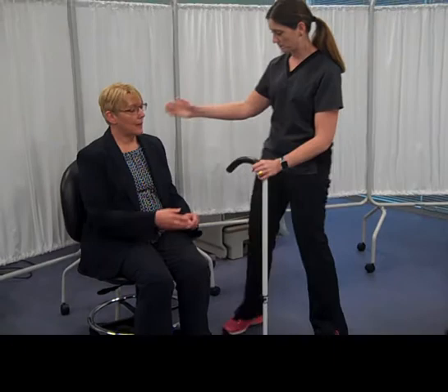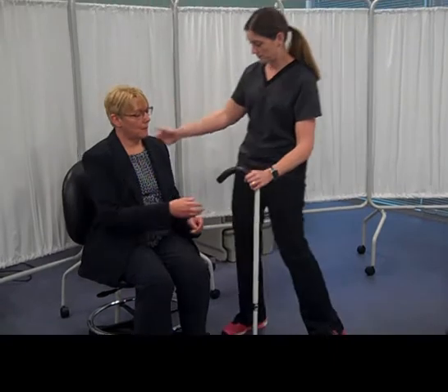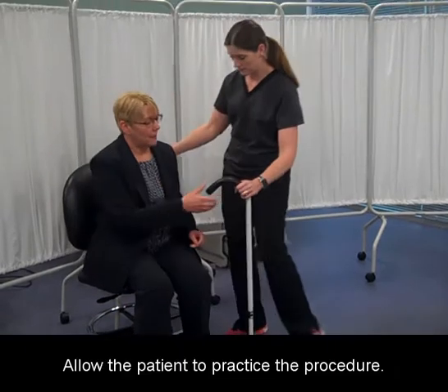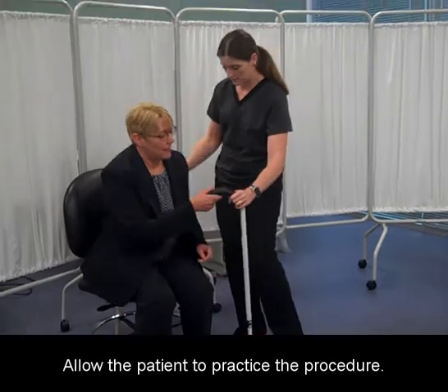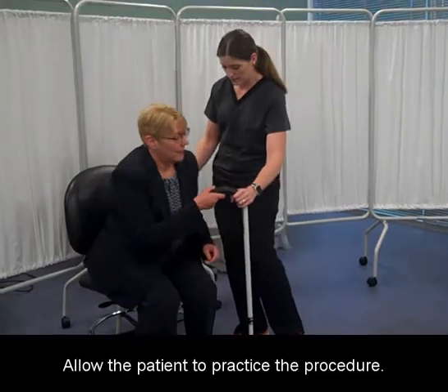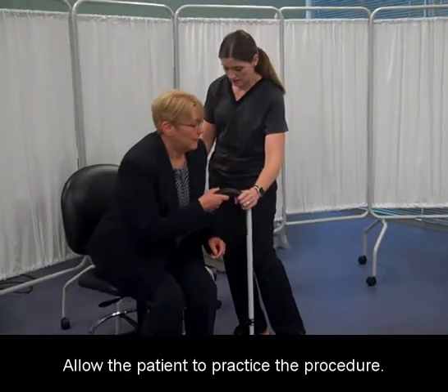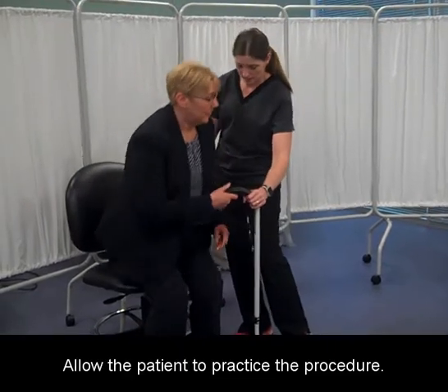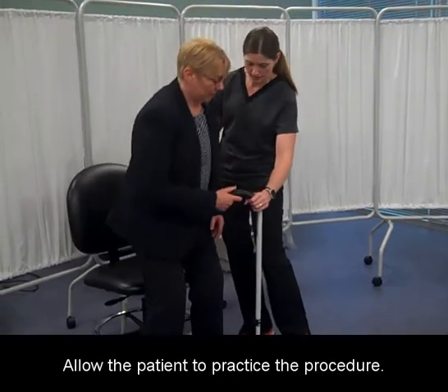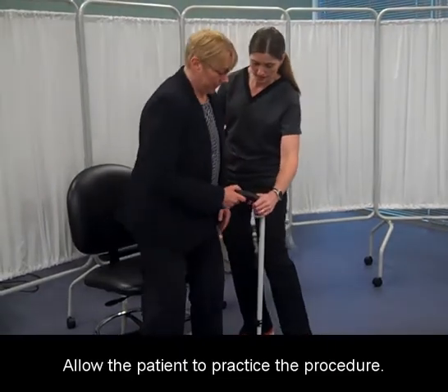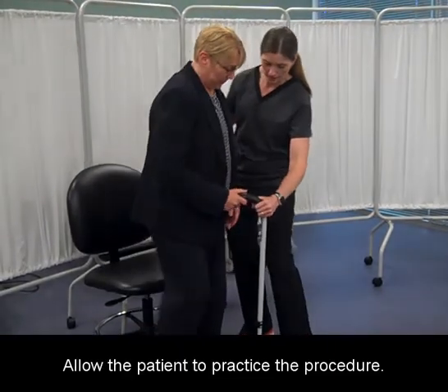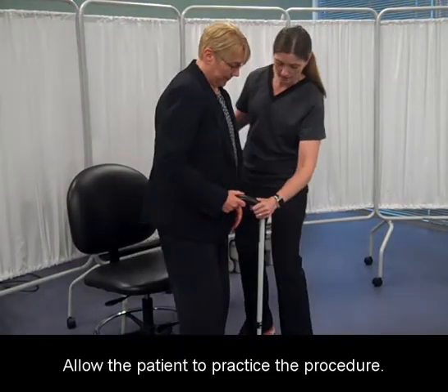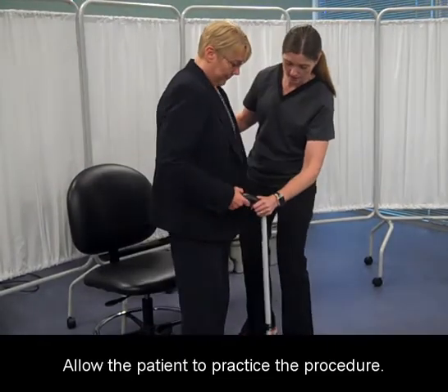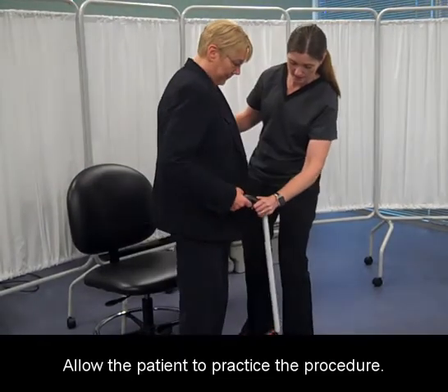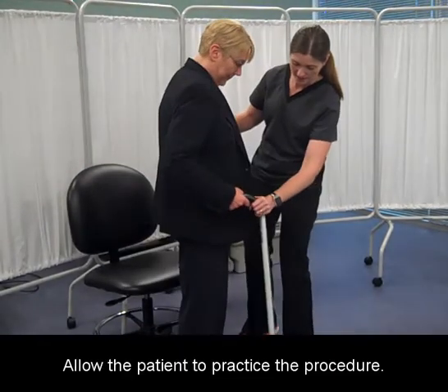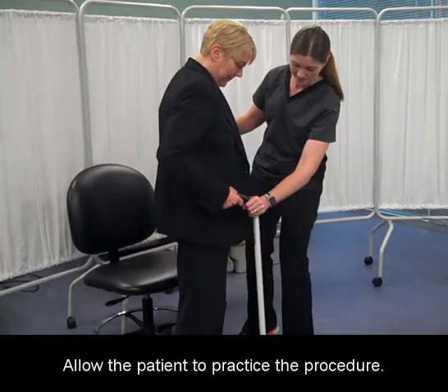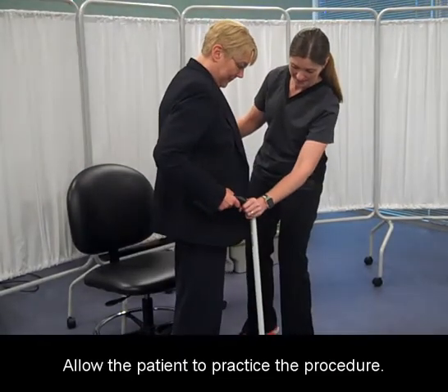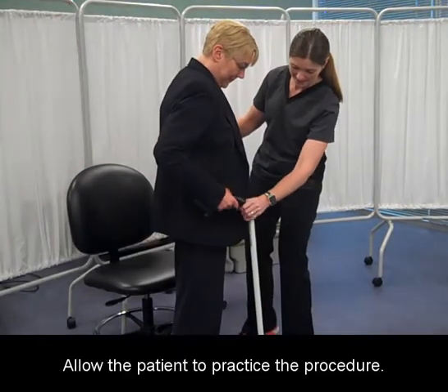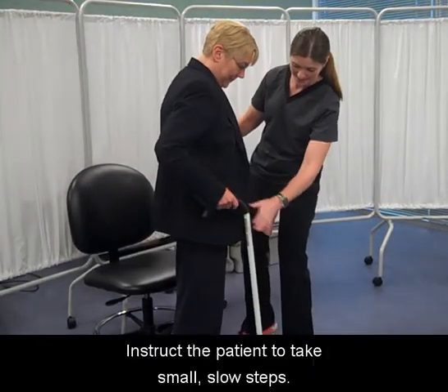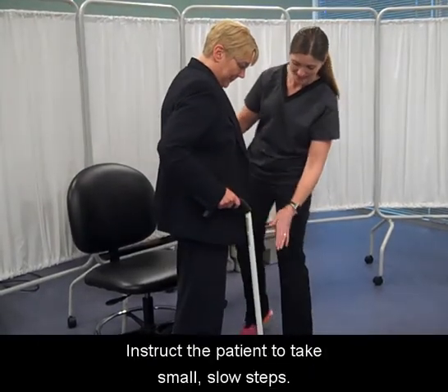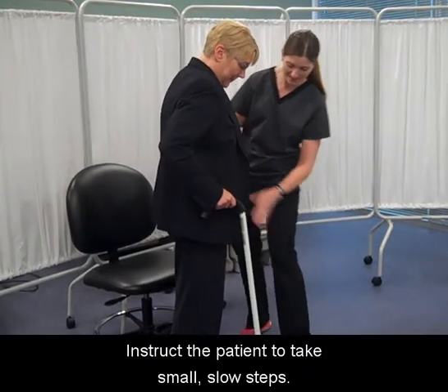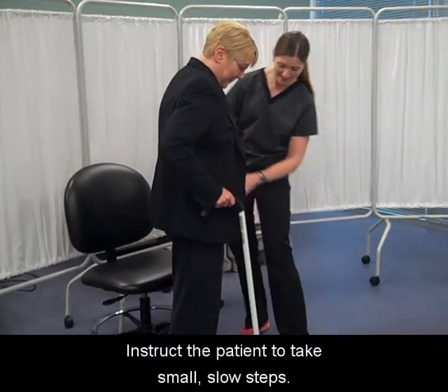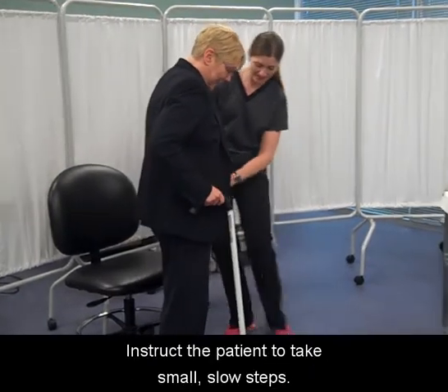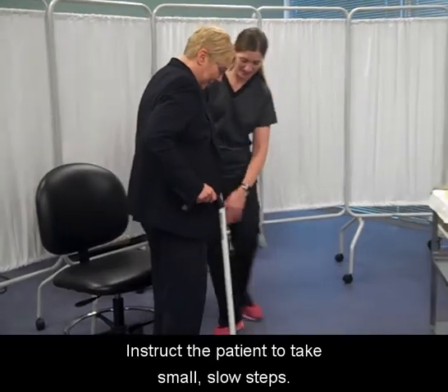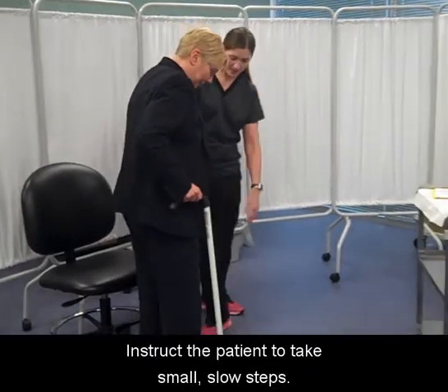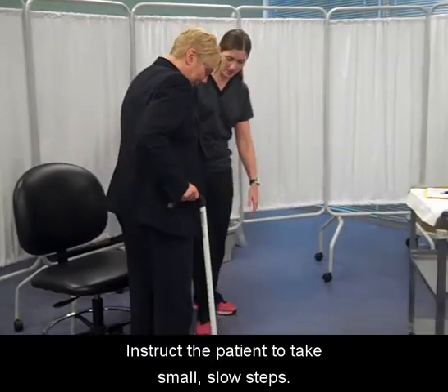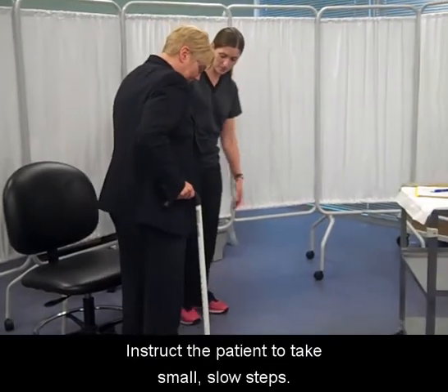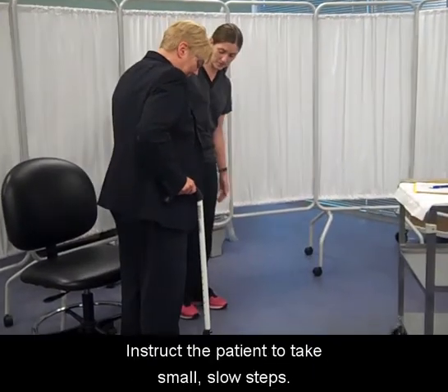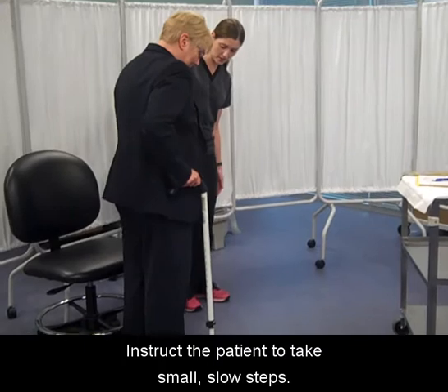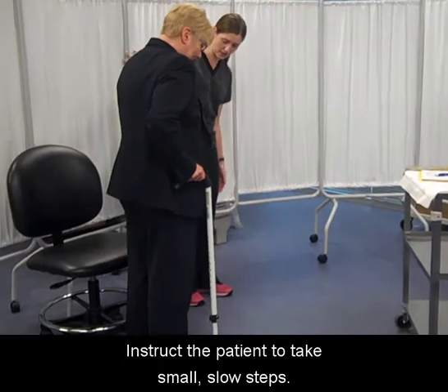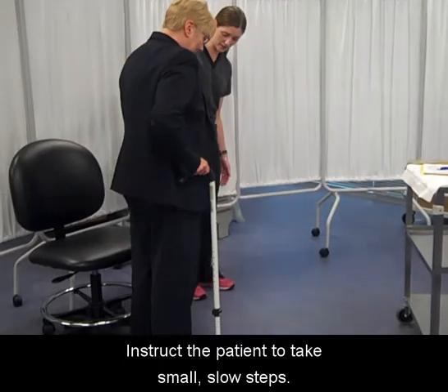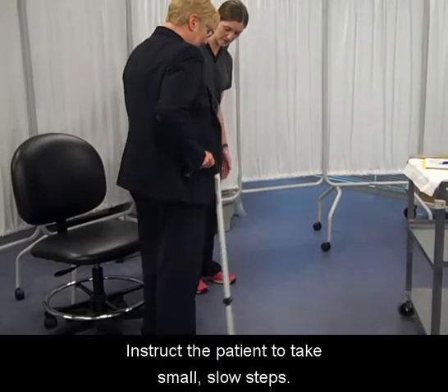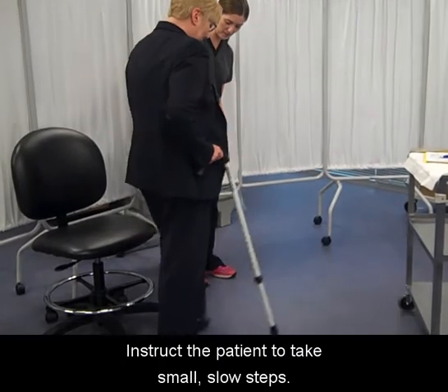Allow the patient to practice the procedure. Instruct the patient to take small, slow steps.